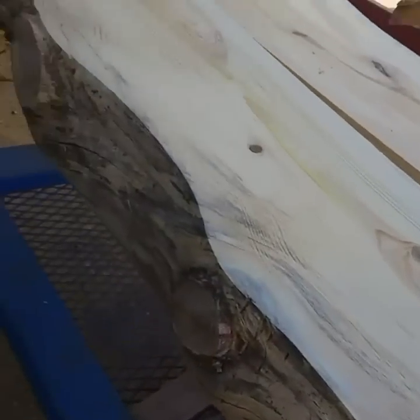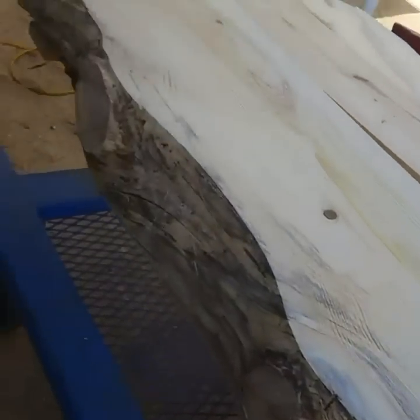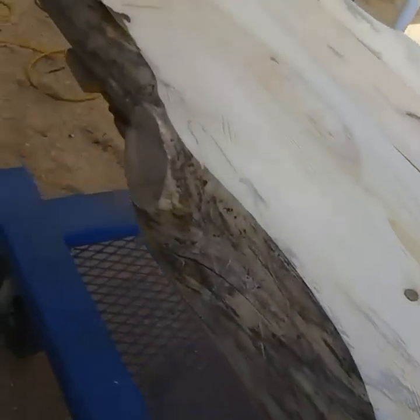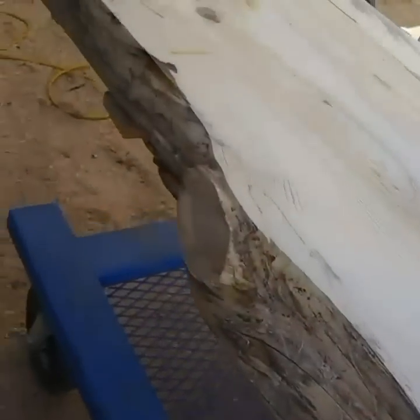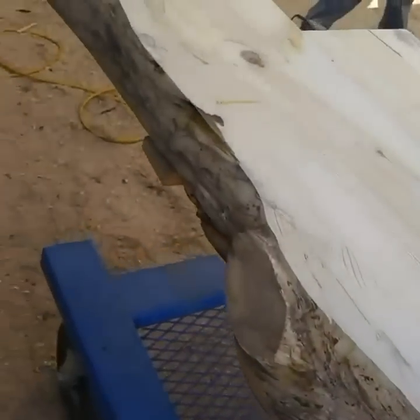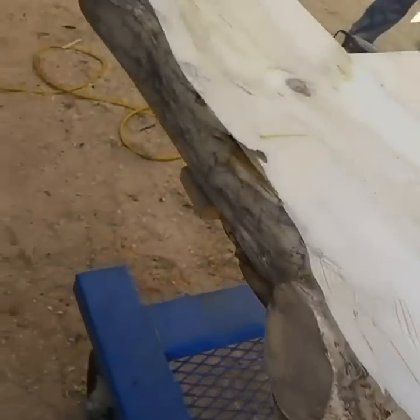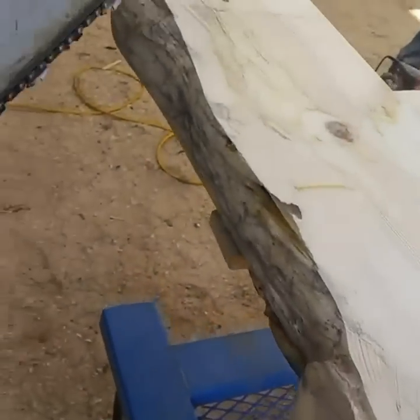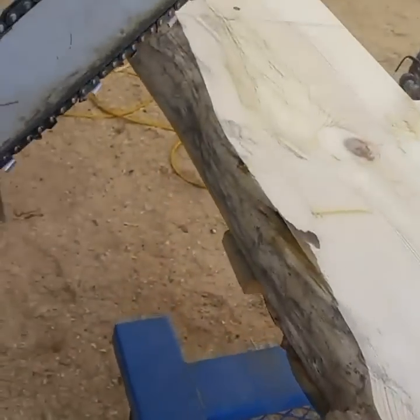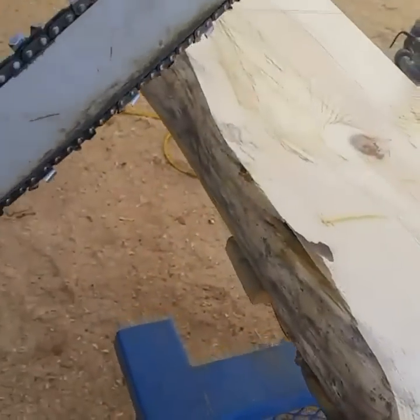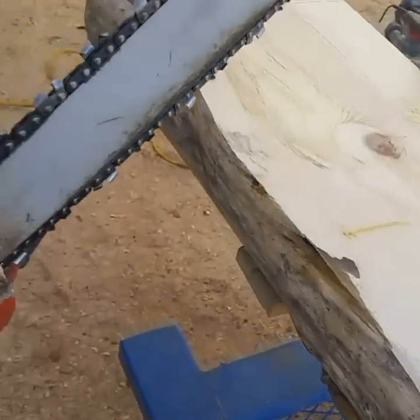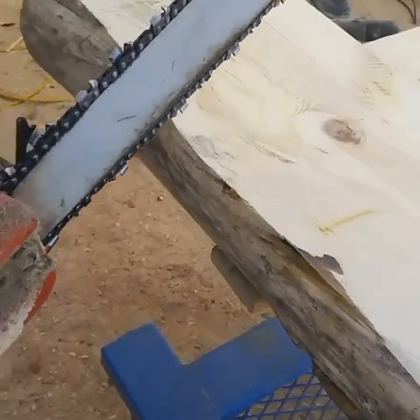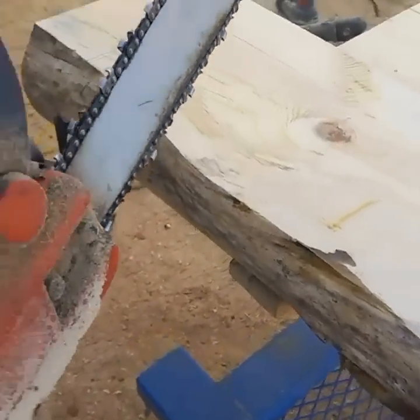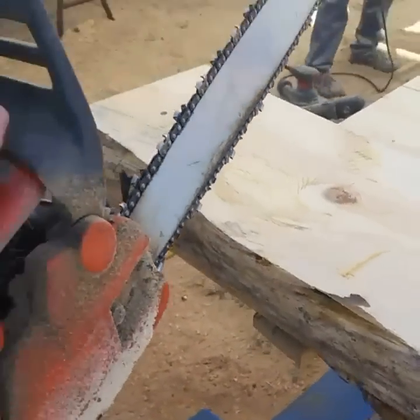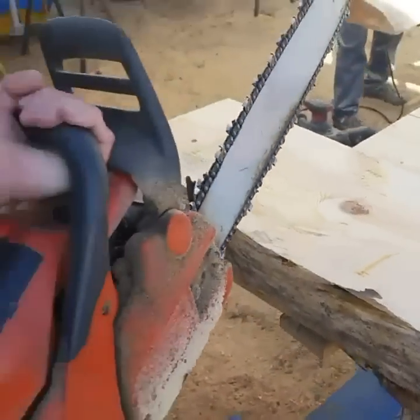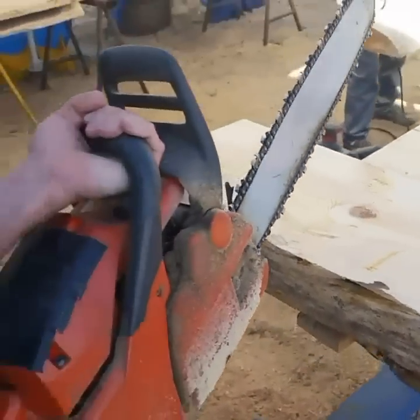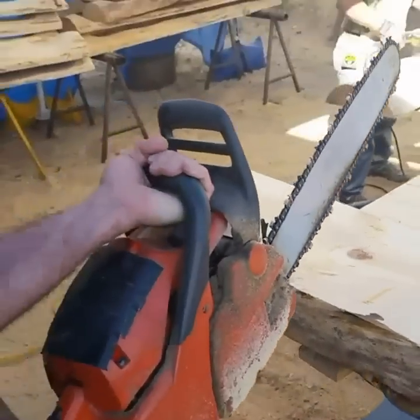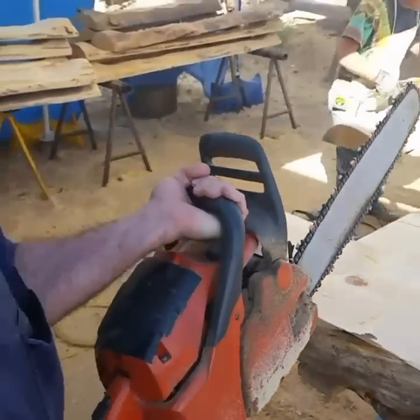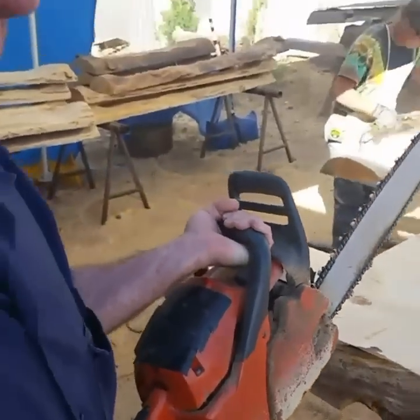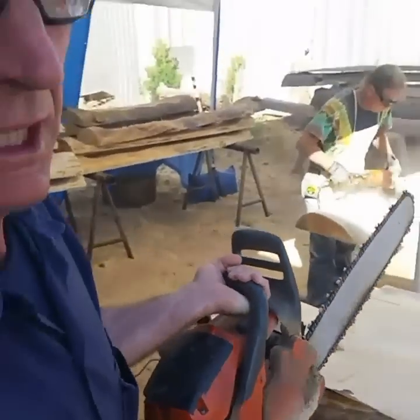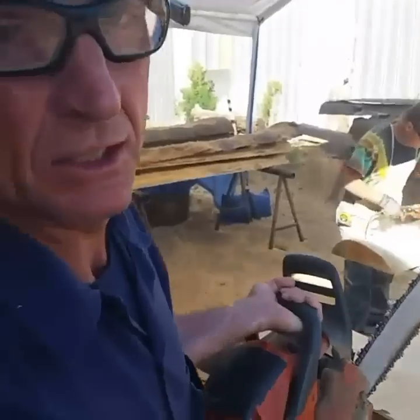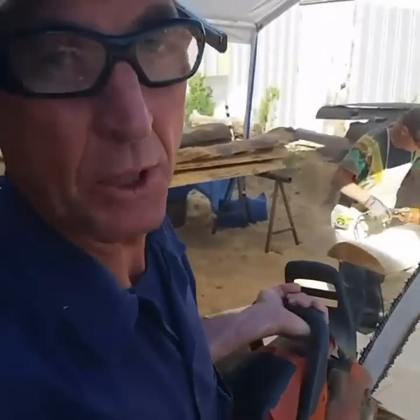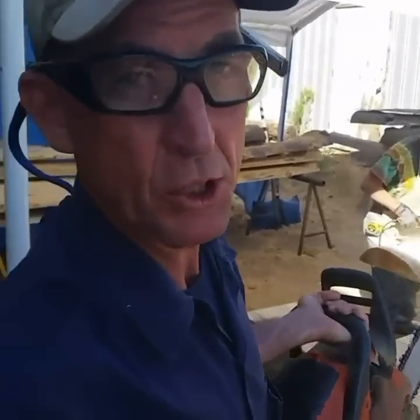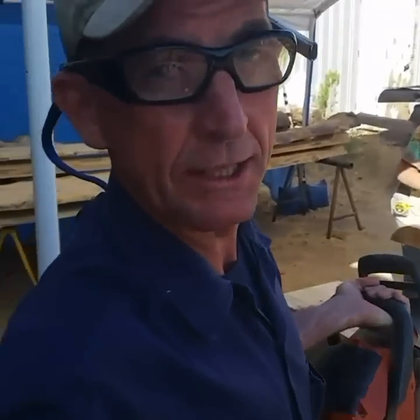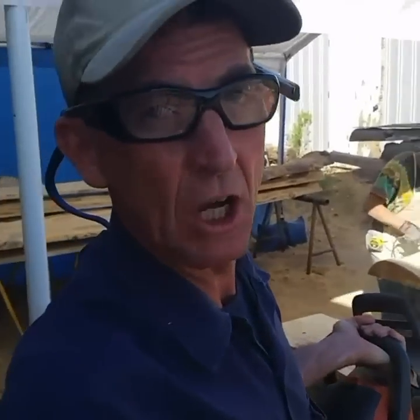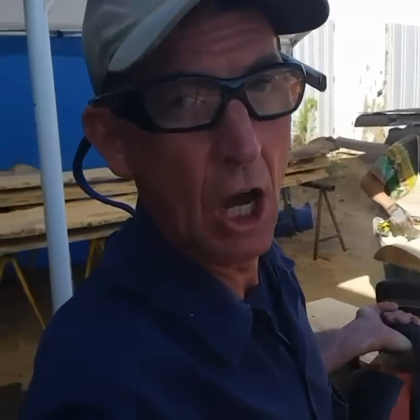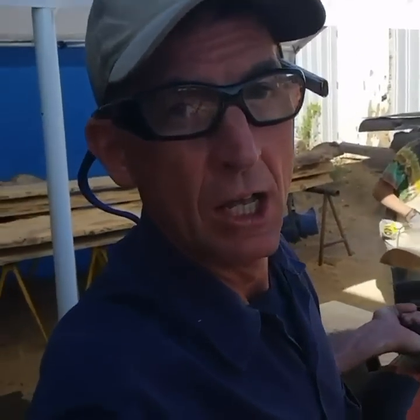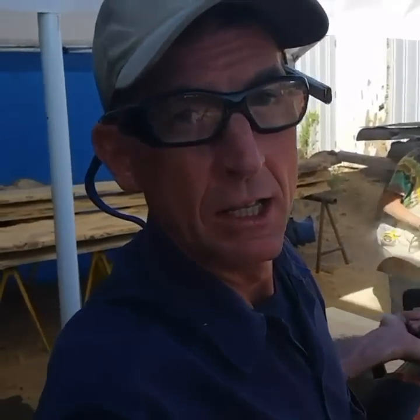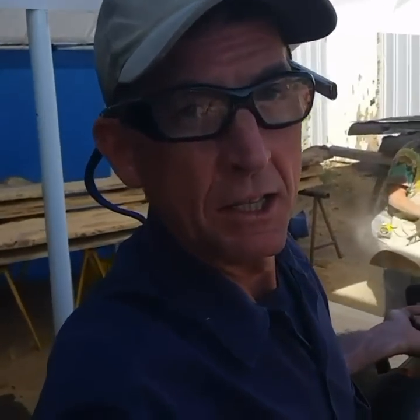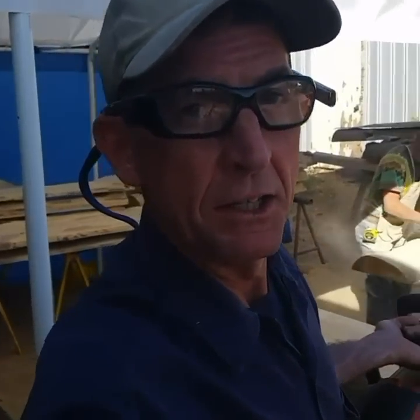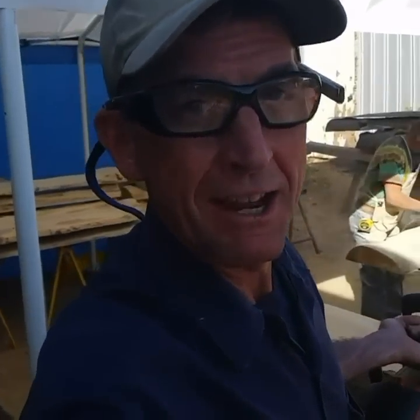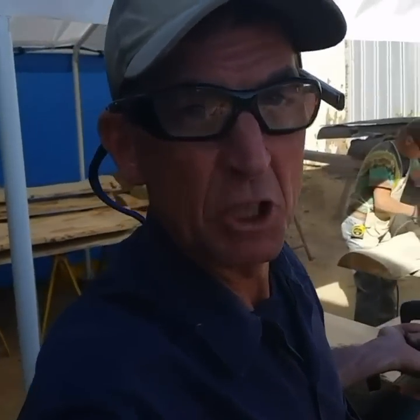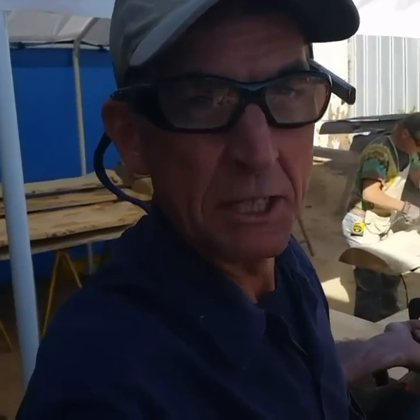Like so many other things — we're gonna cut this with our chainsaw and Dave will clean up the ends with that angle grinder.